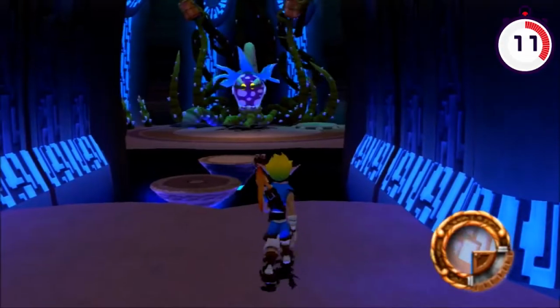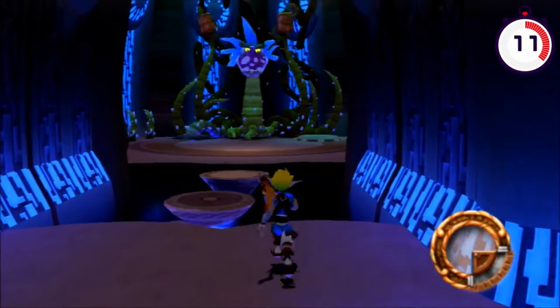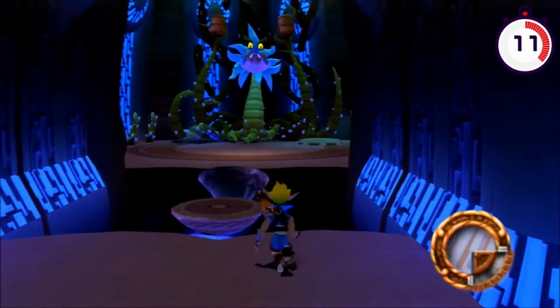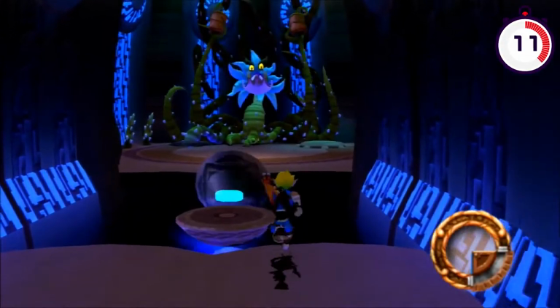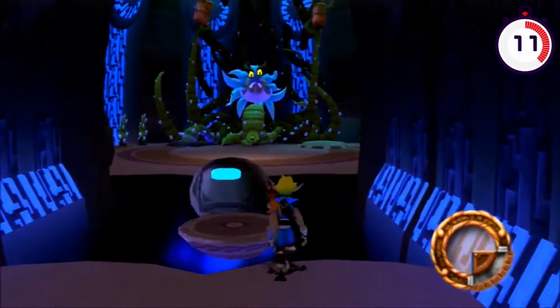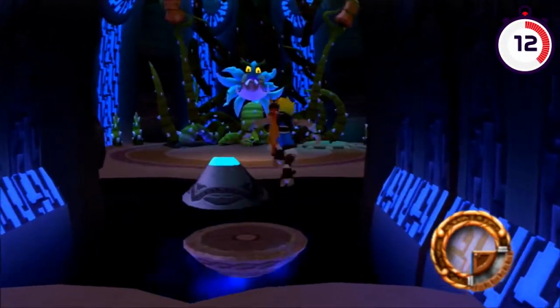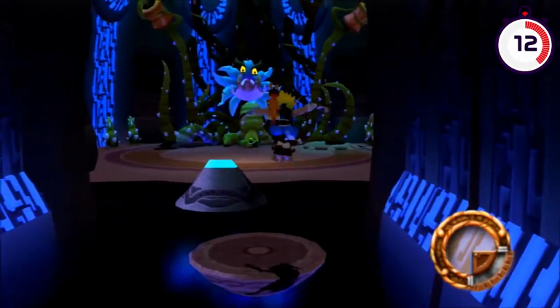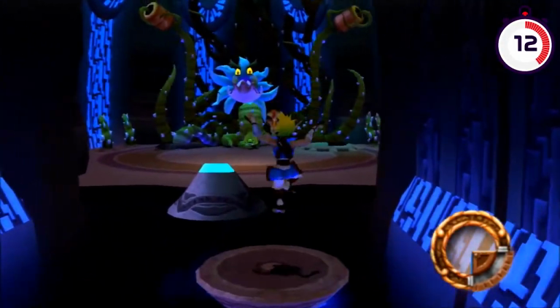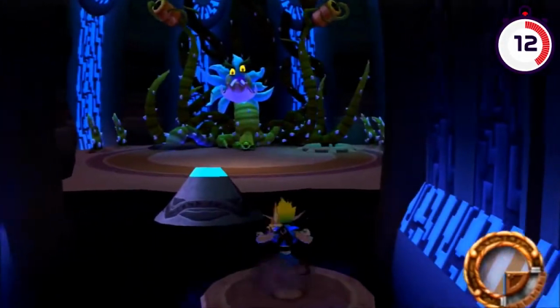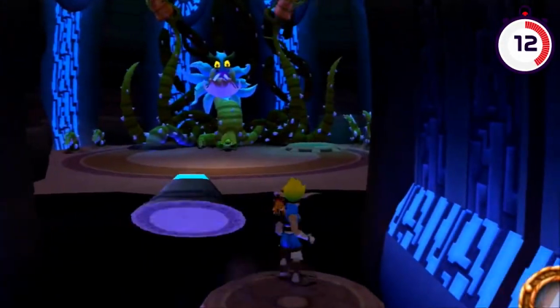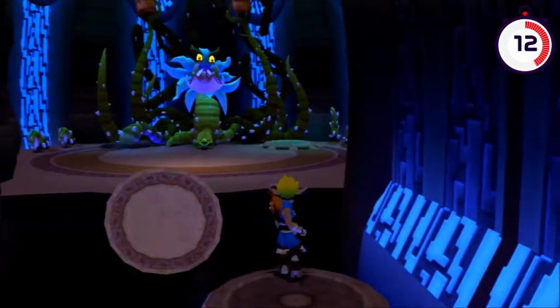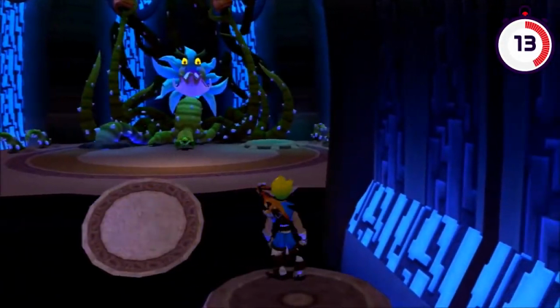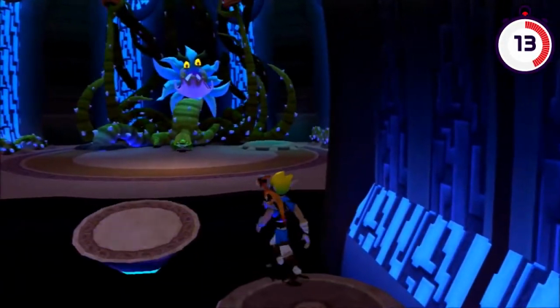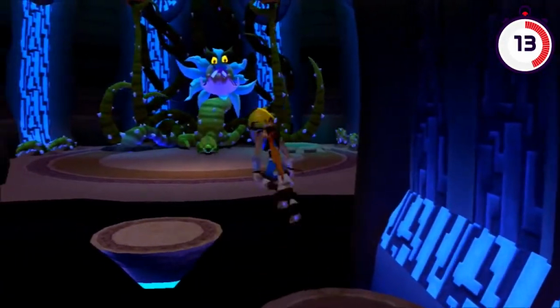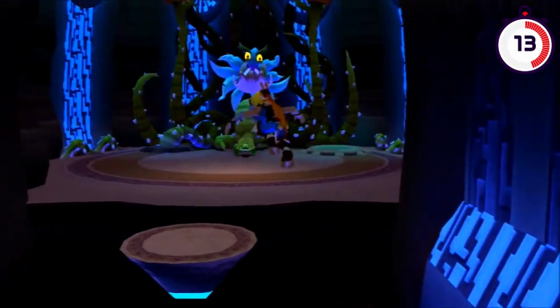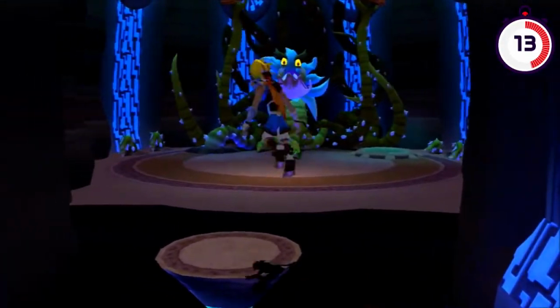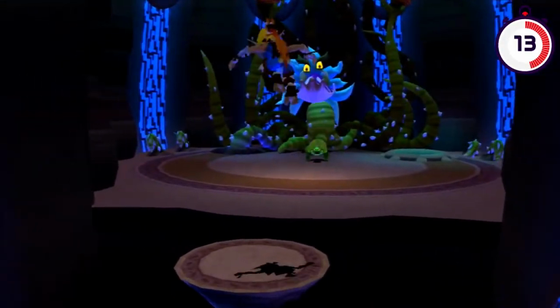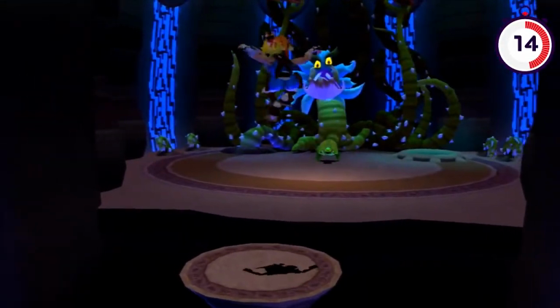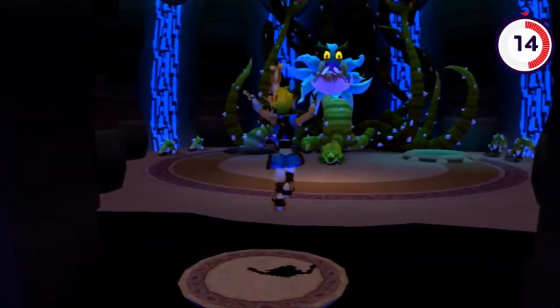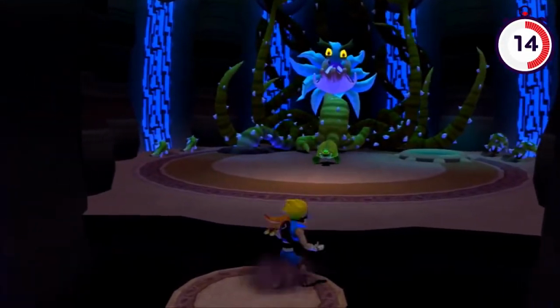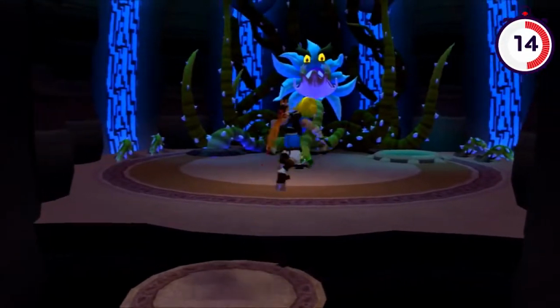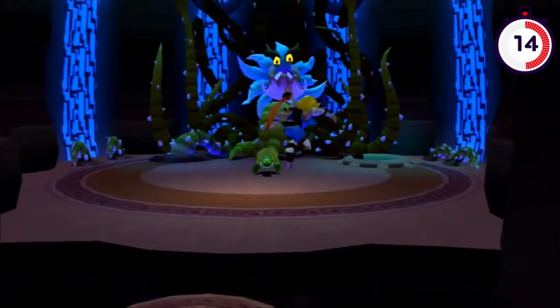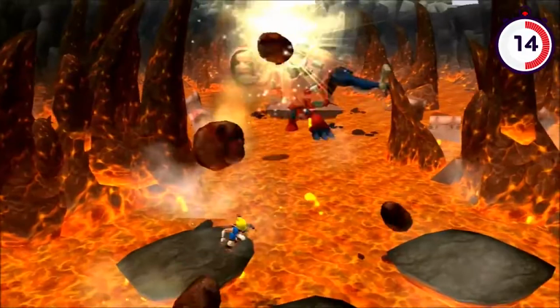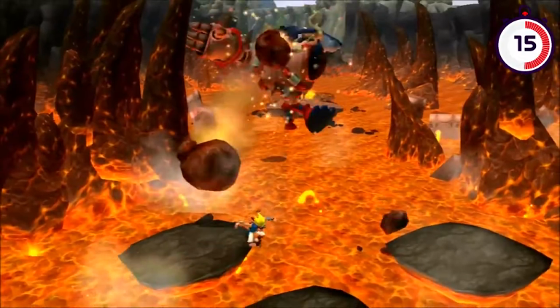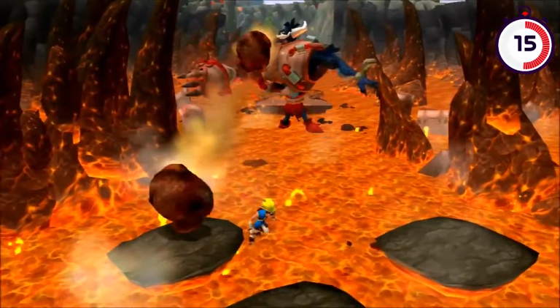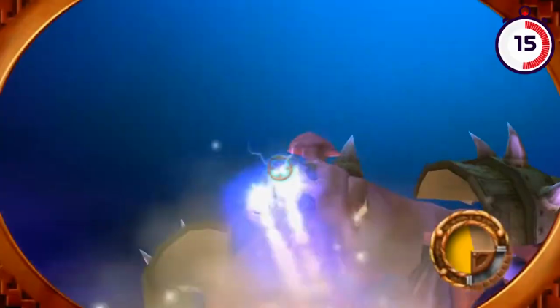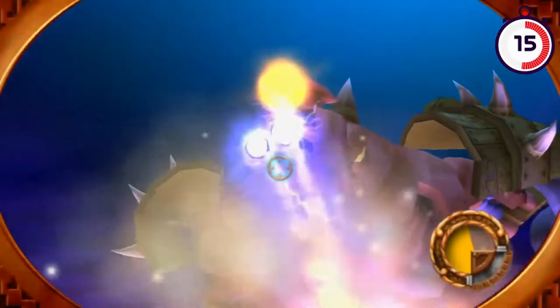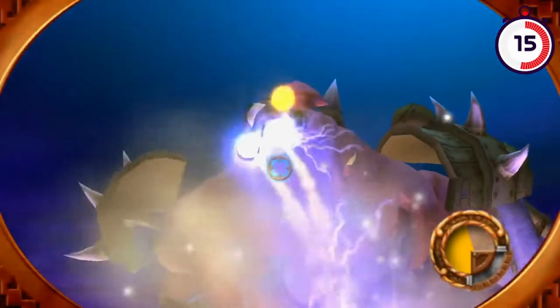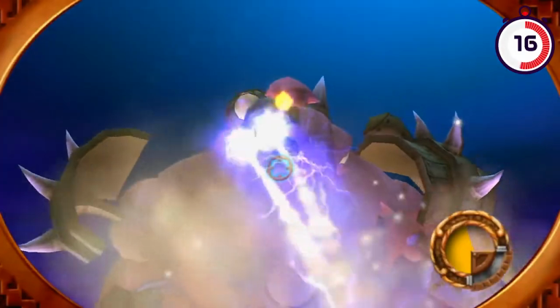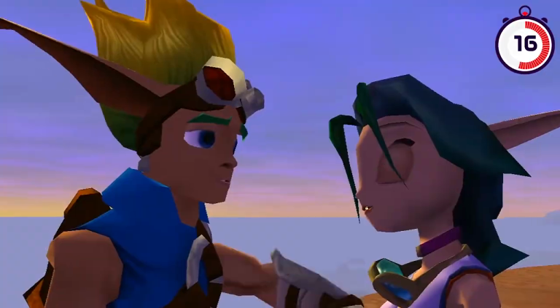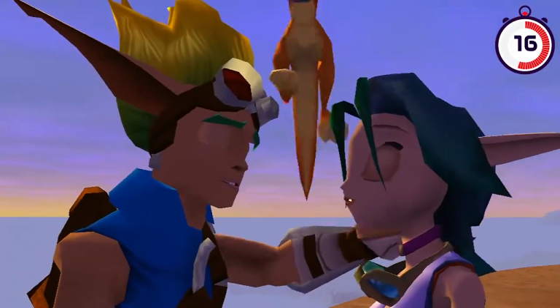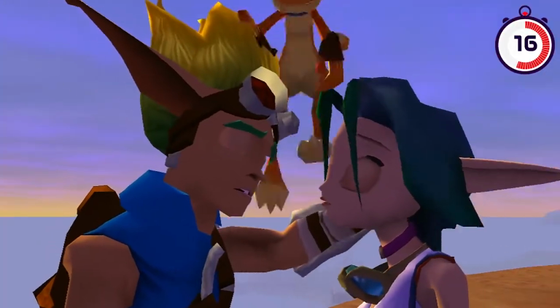On your quest to save the world and return Daxter to his human self, you'll encounter a giant plant, giant troll, a giant robot, and puberty.